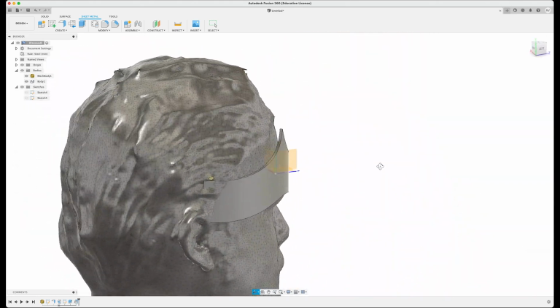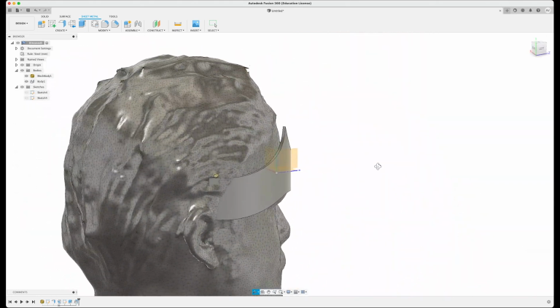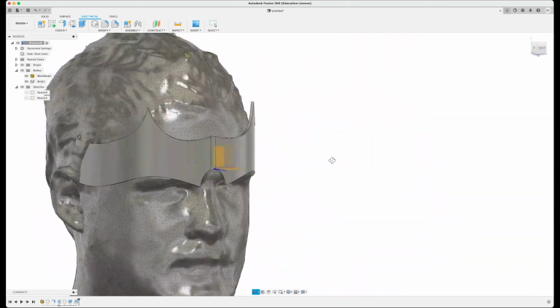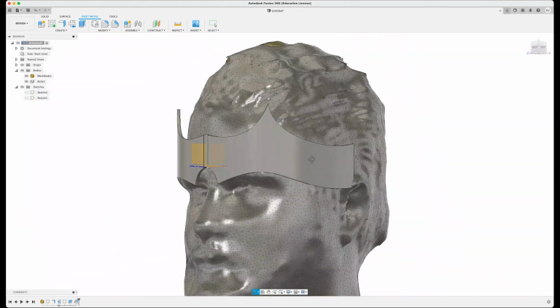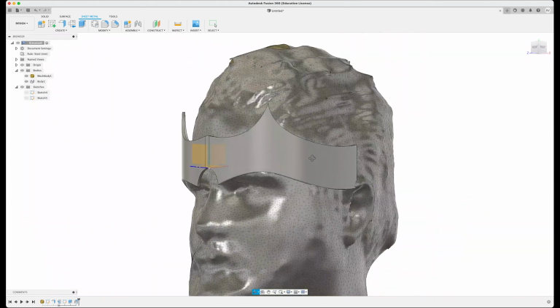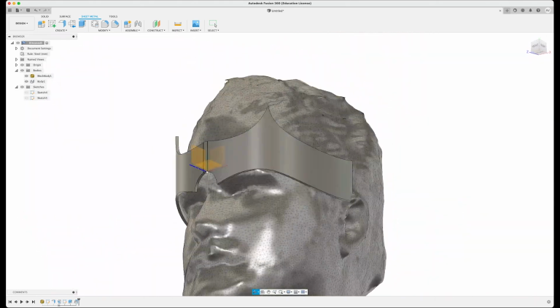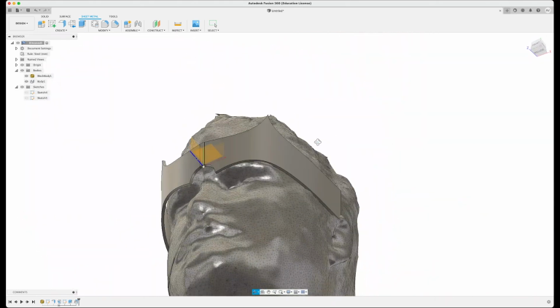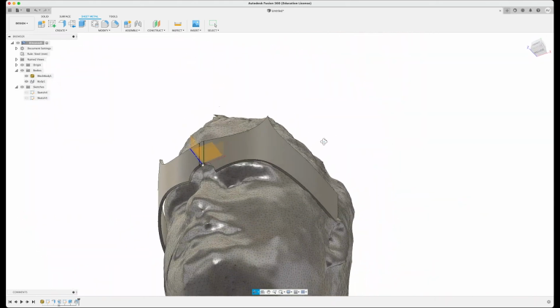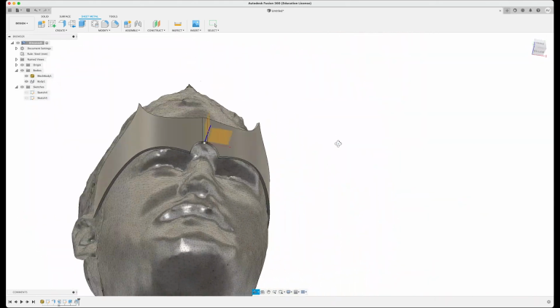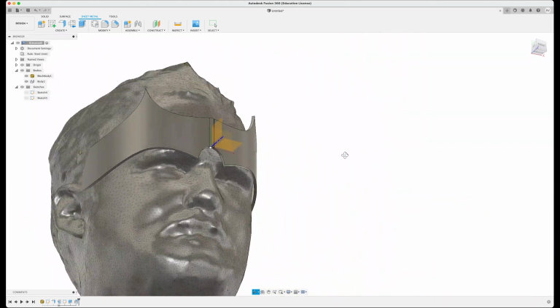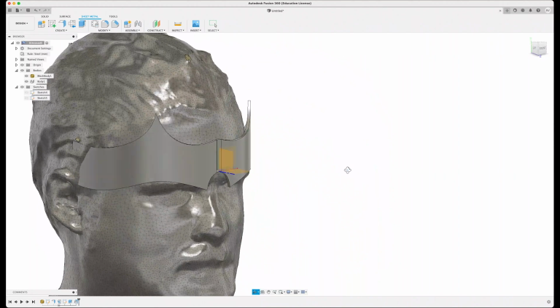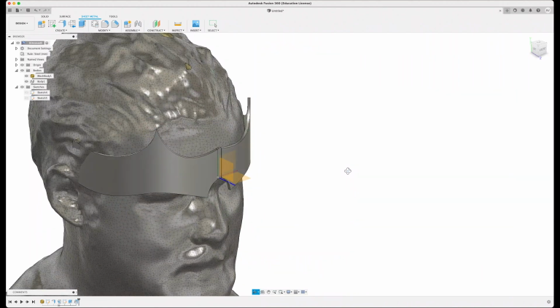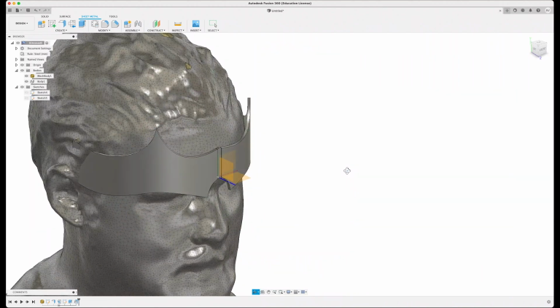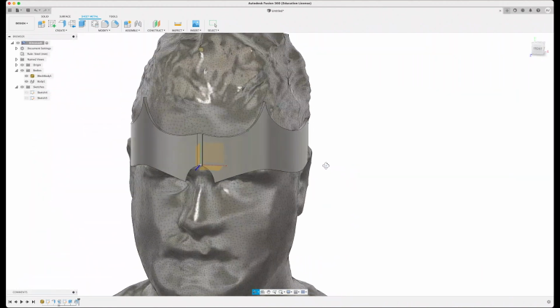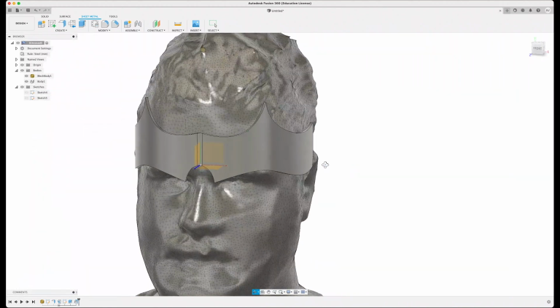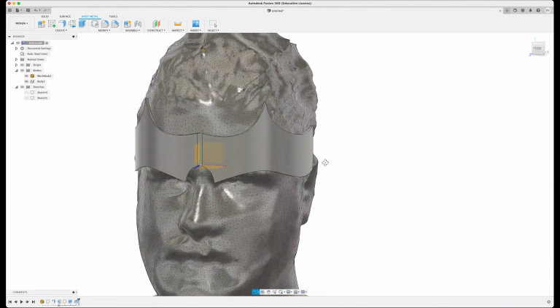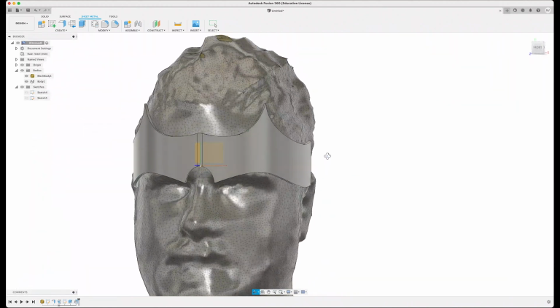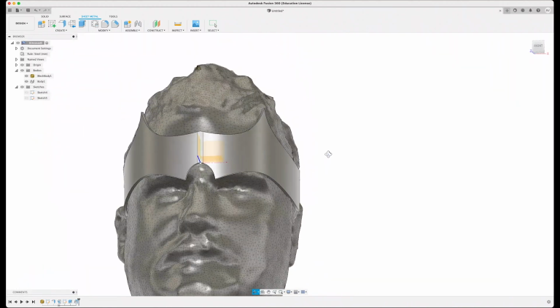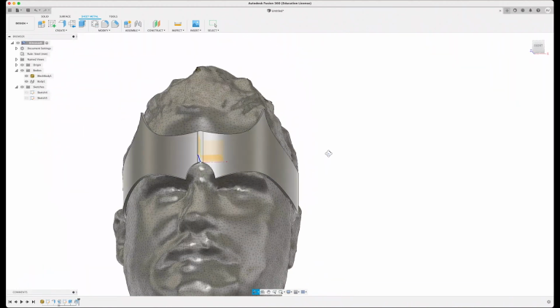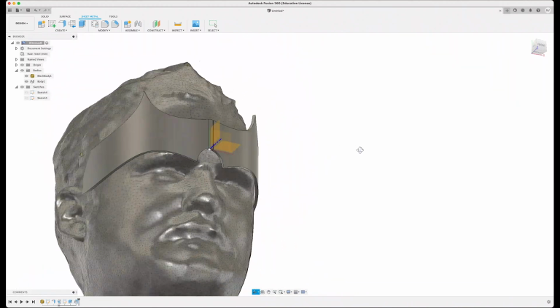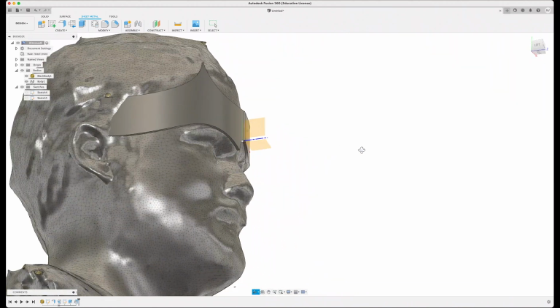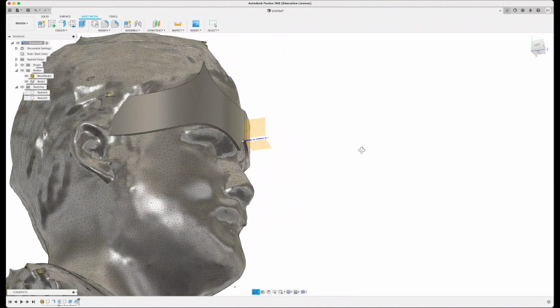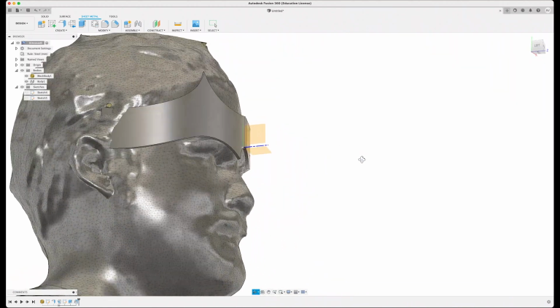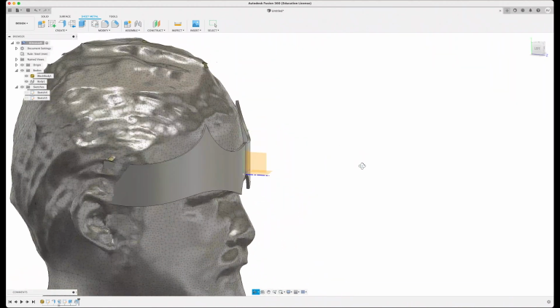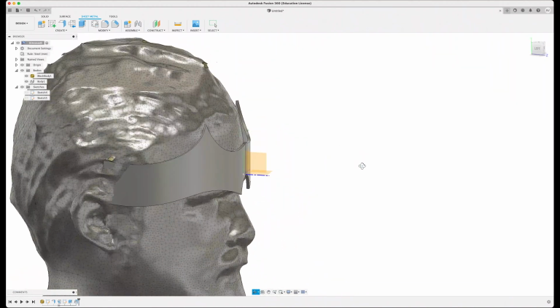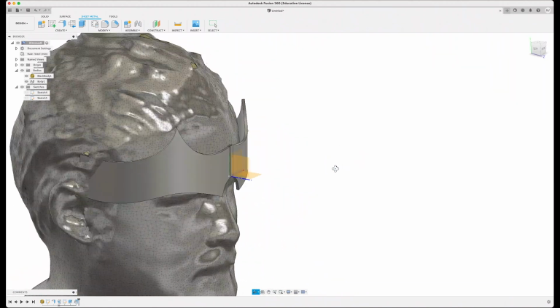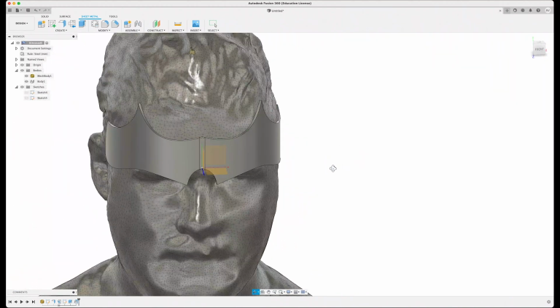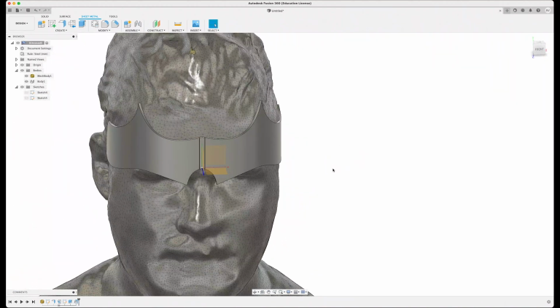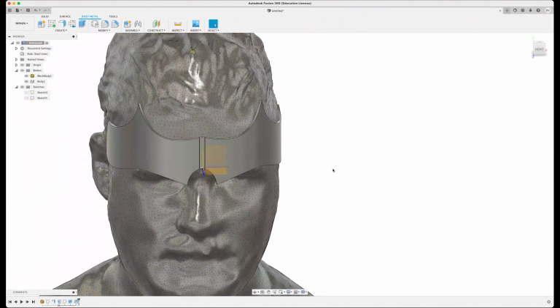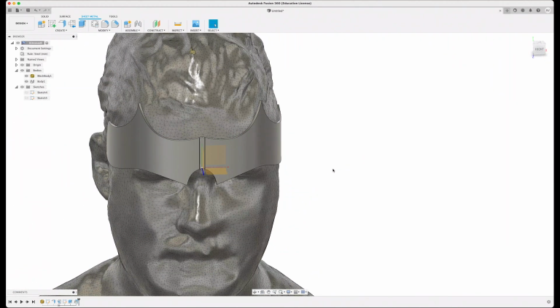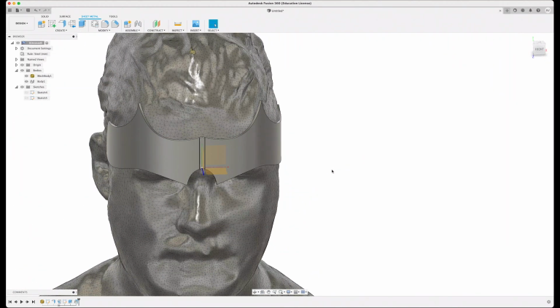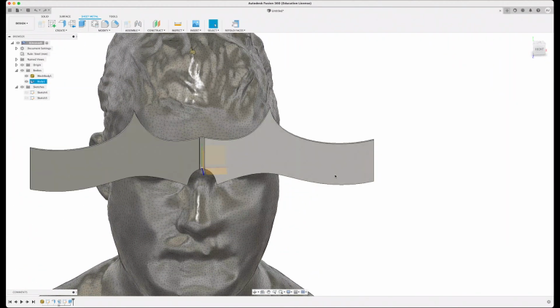When I click Refold Faces - ta-da! It goes back to the curved shape it was, and I've already got a very close estimation of that crown the way I want it. That's really cool.